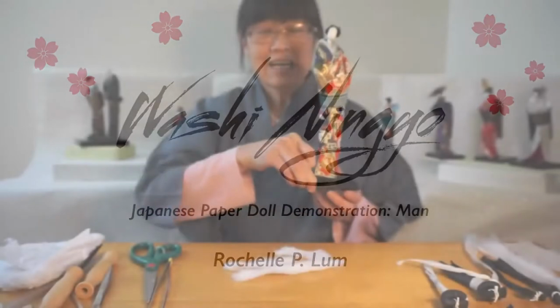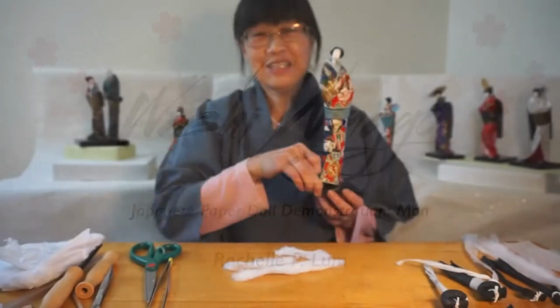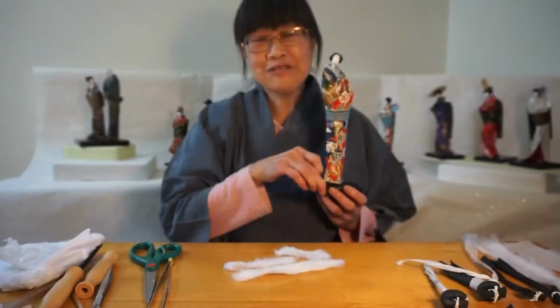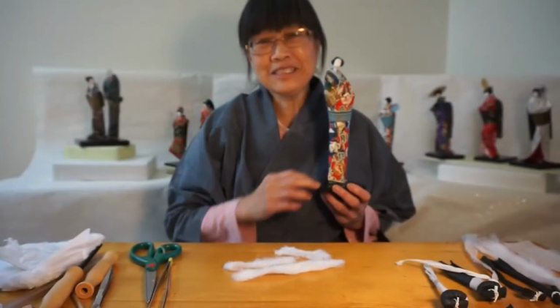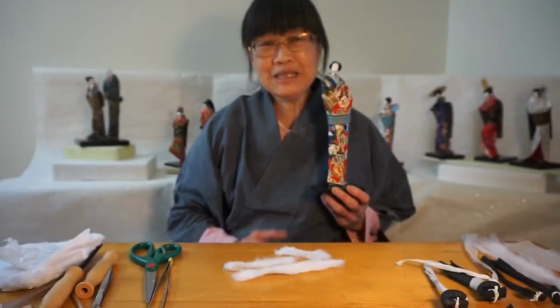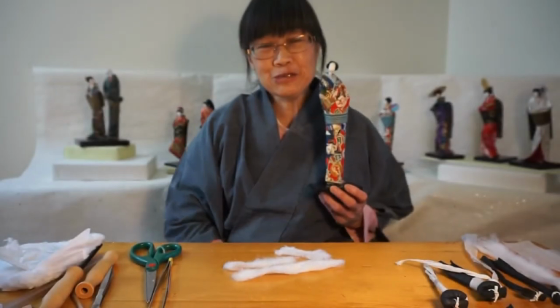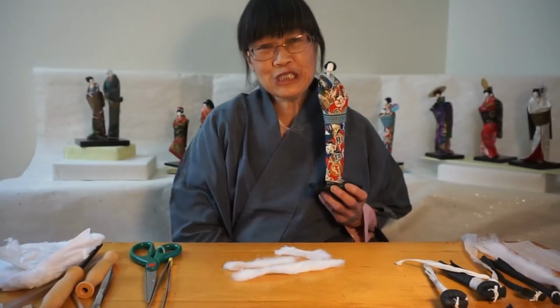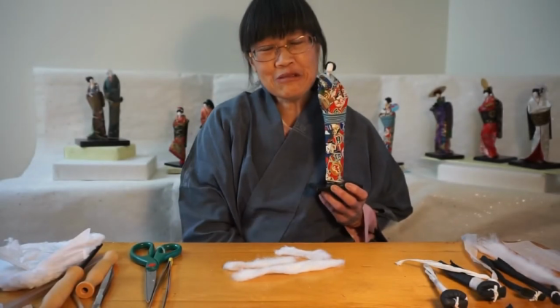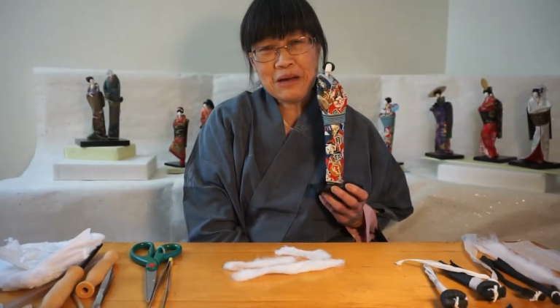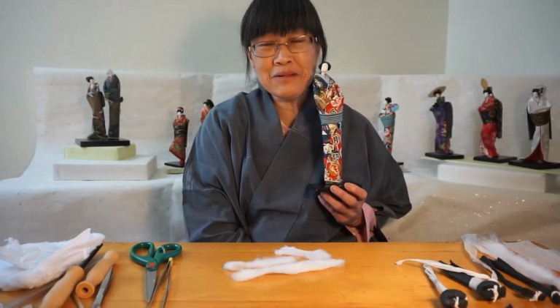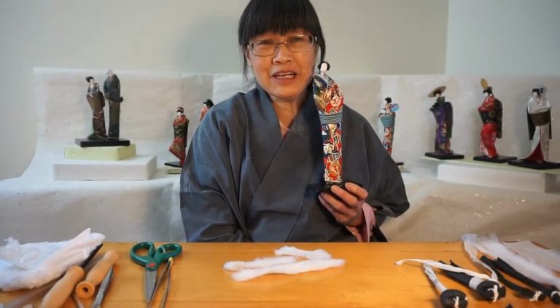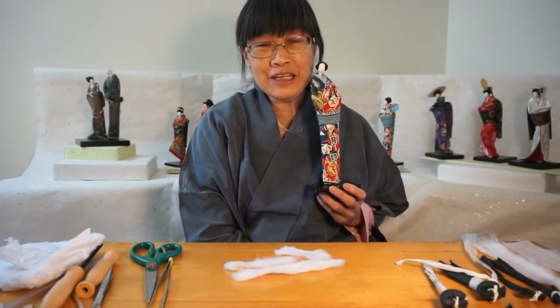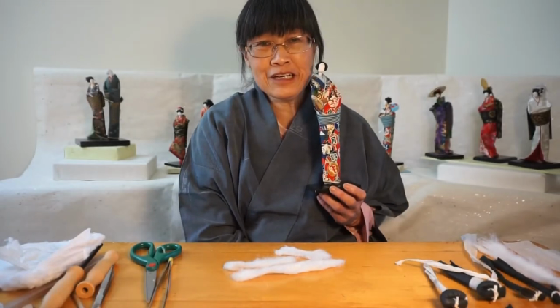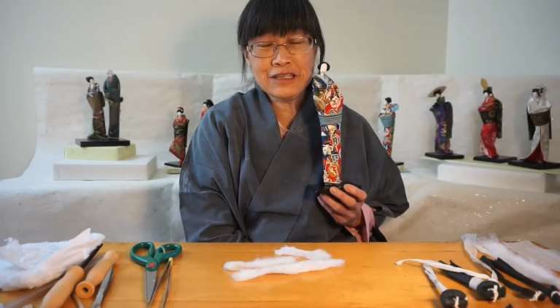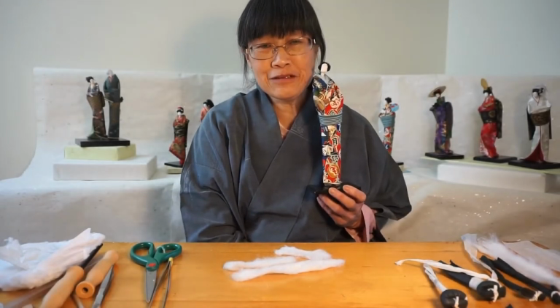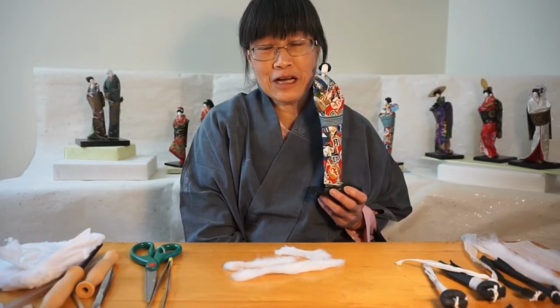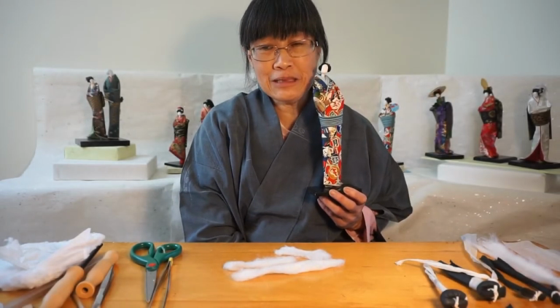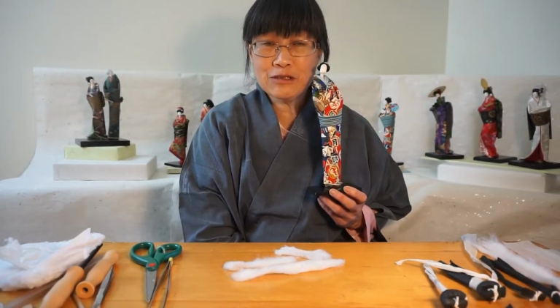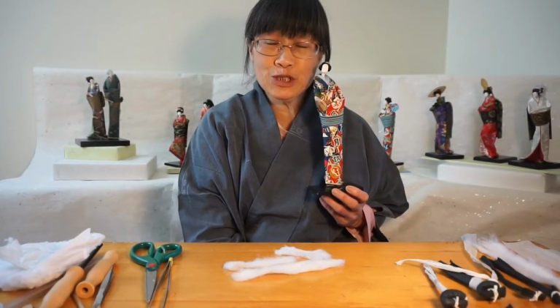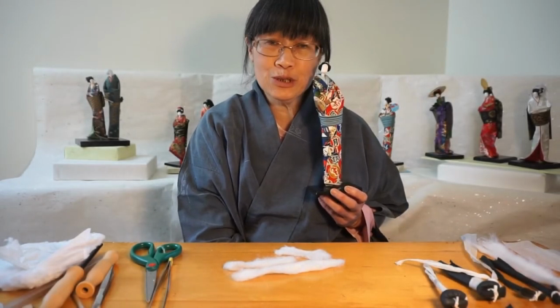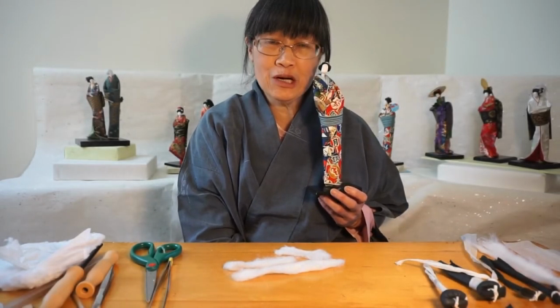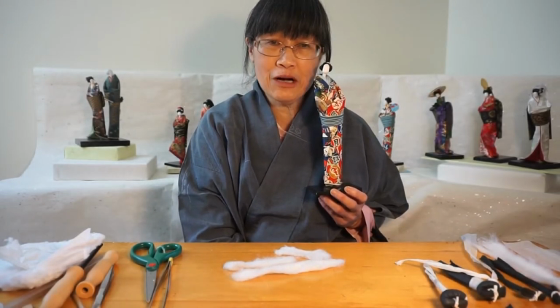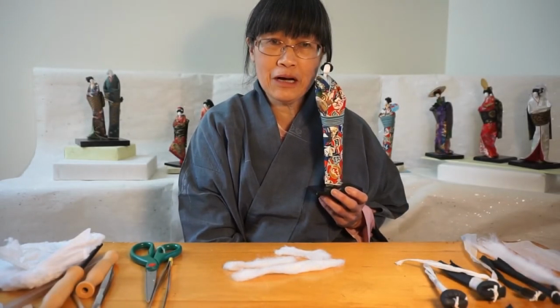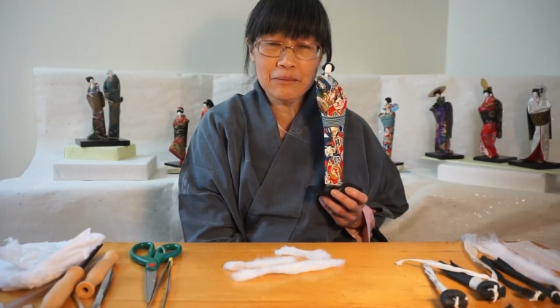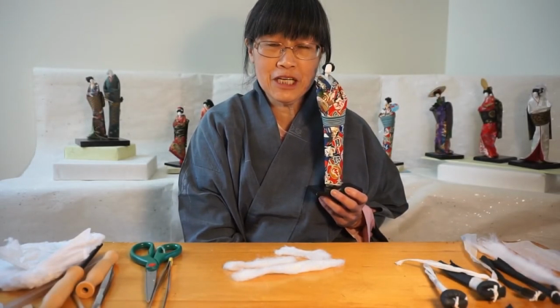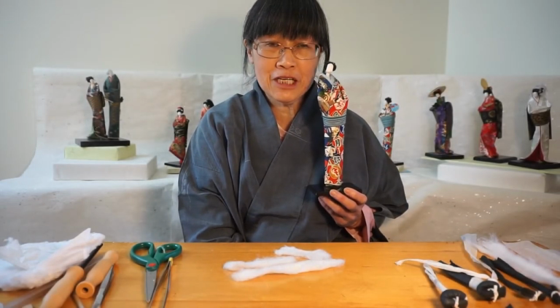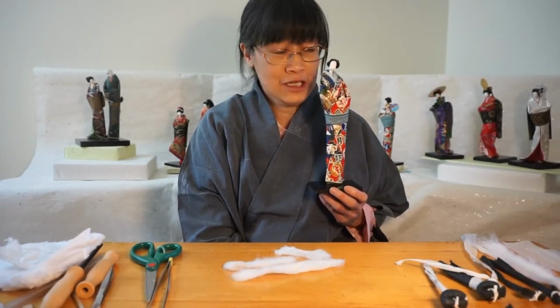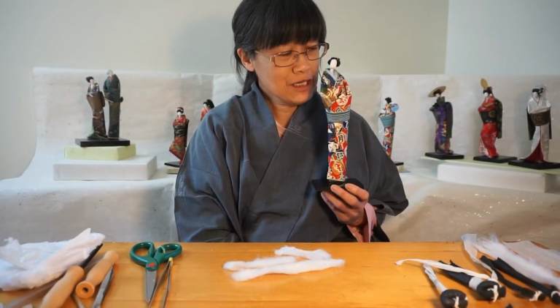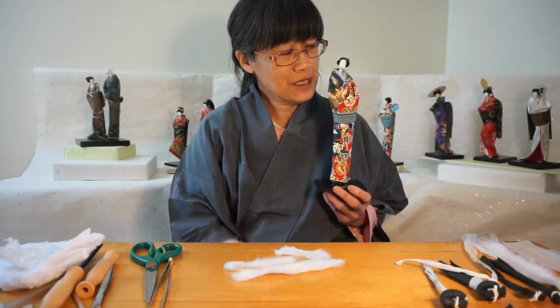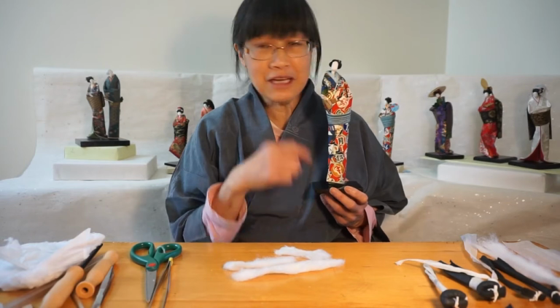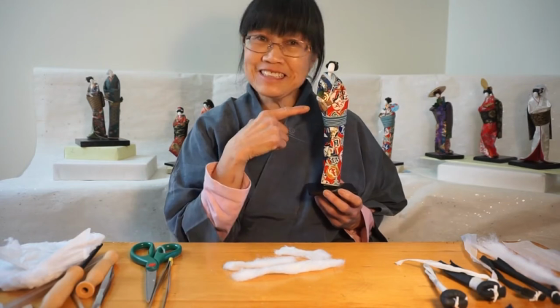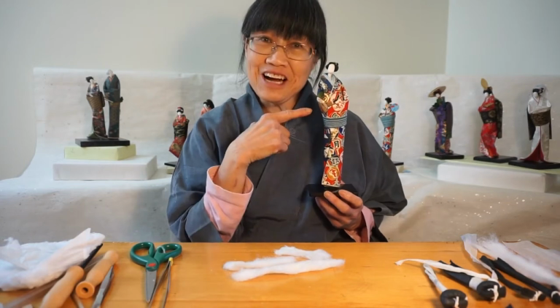Hello, my name is Rochelle Lum and I am going to show you how I make a man doll.